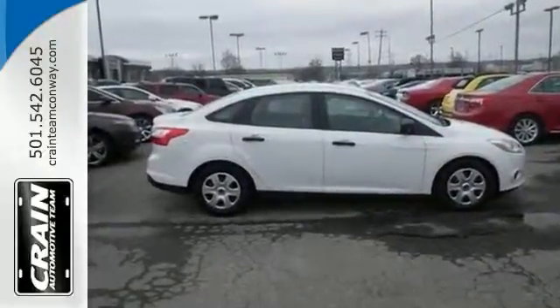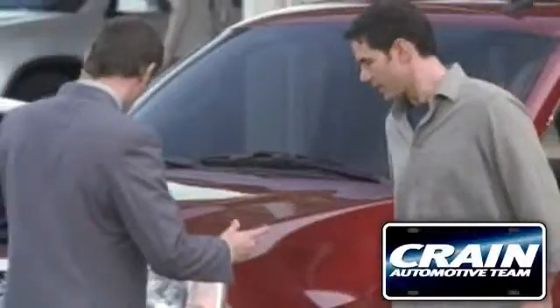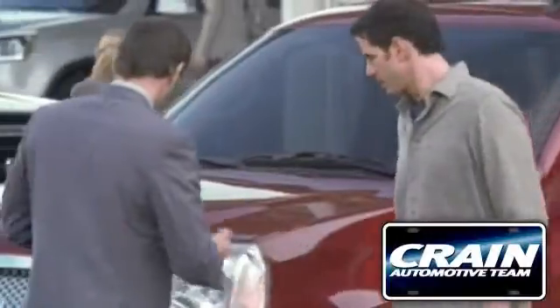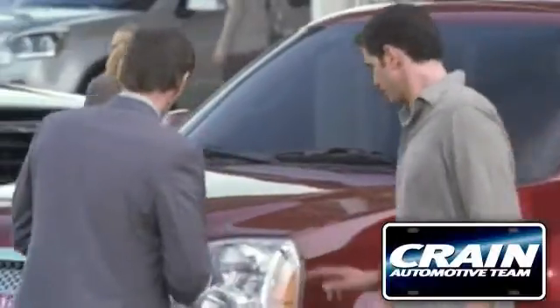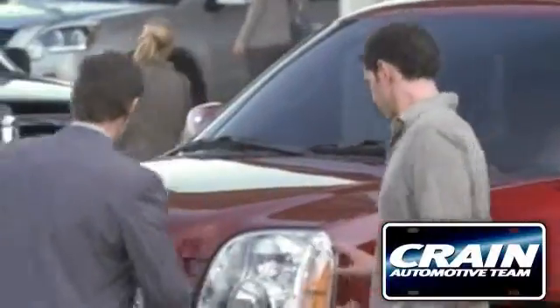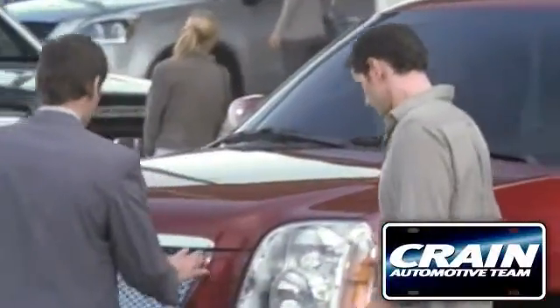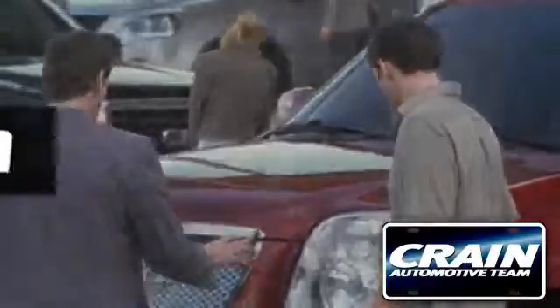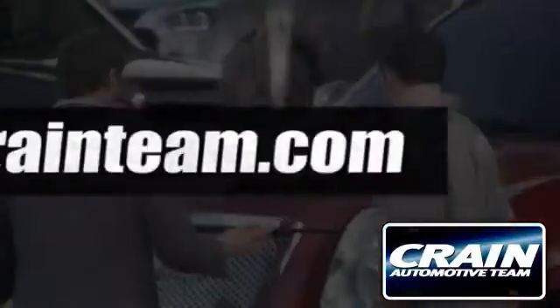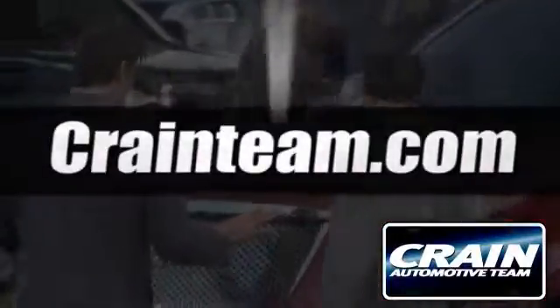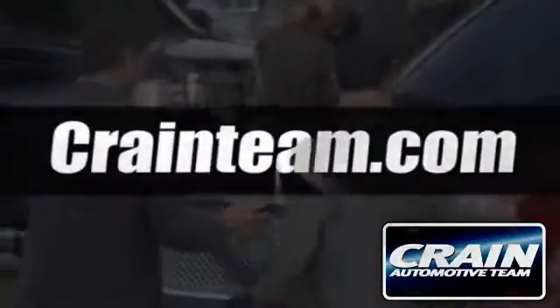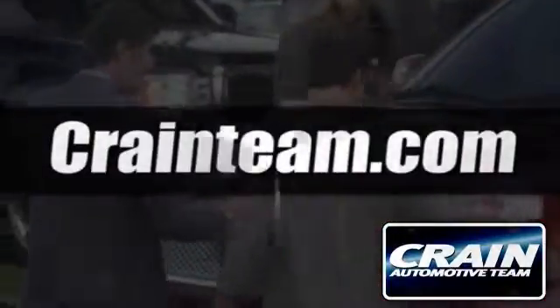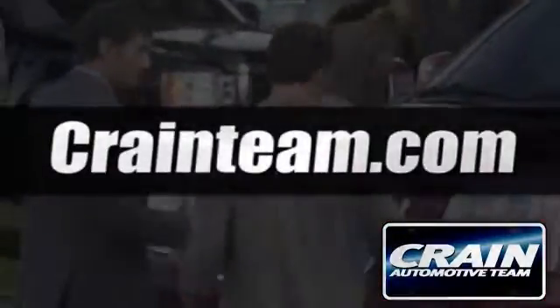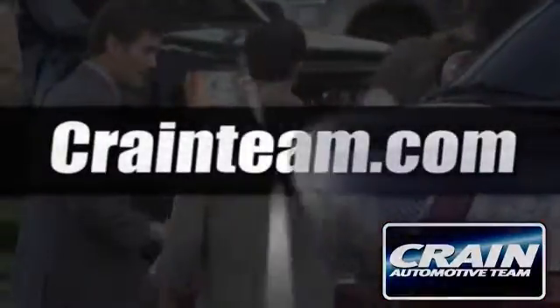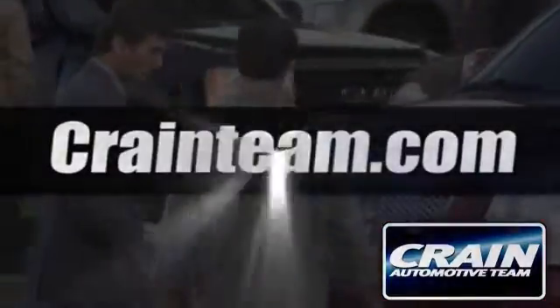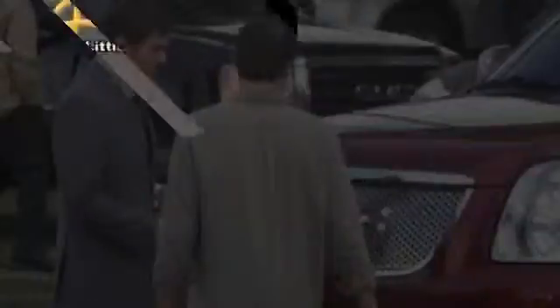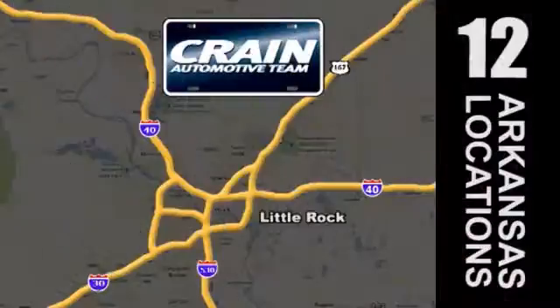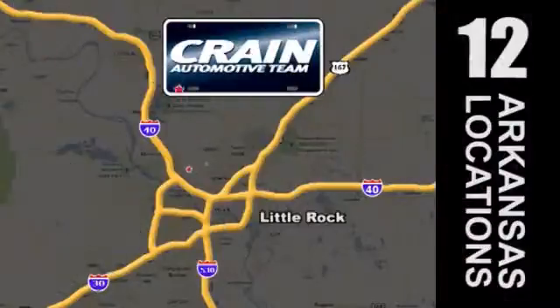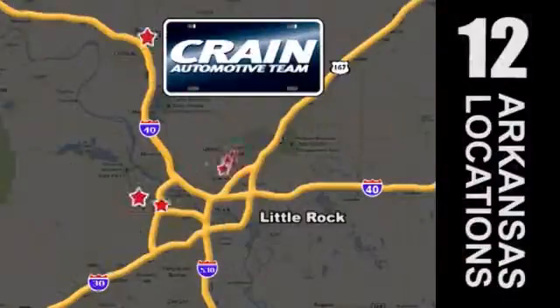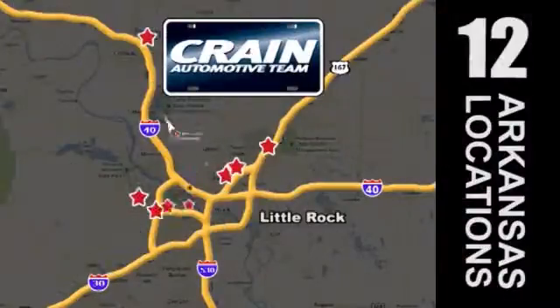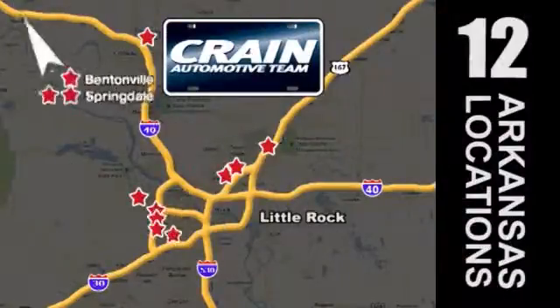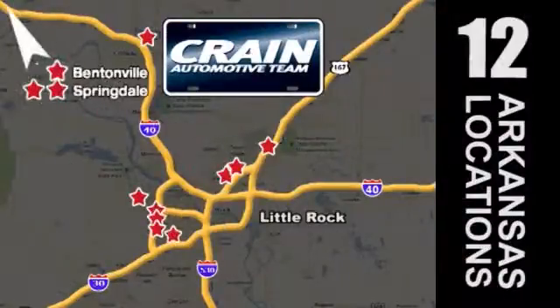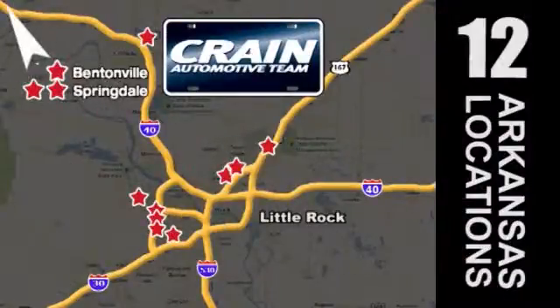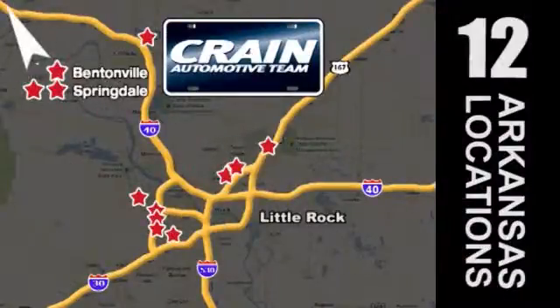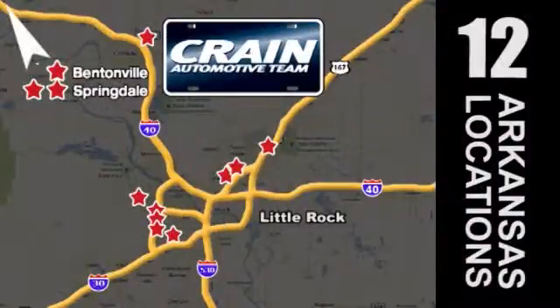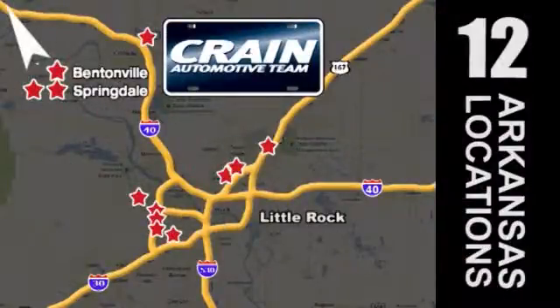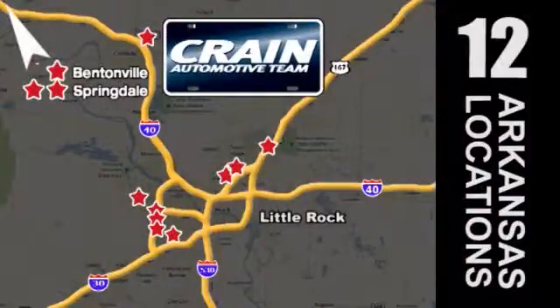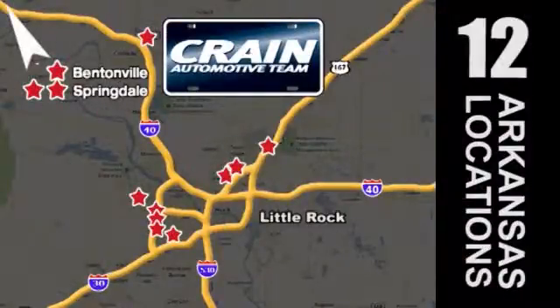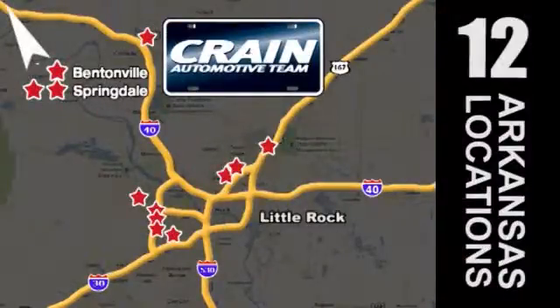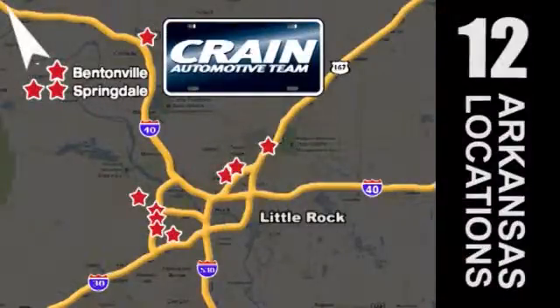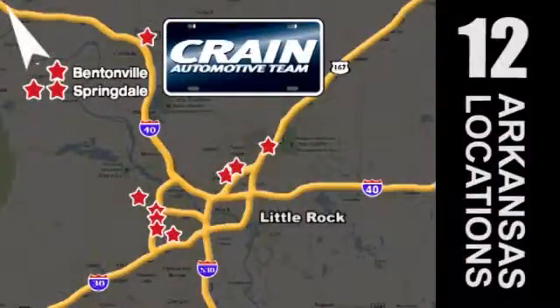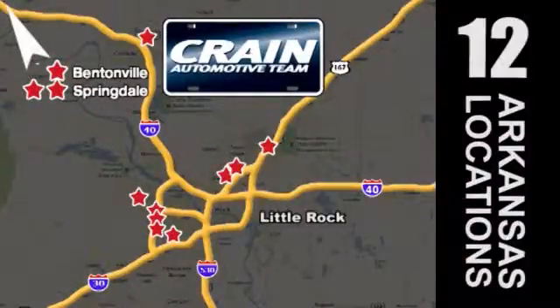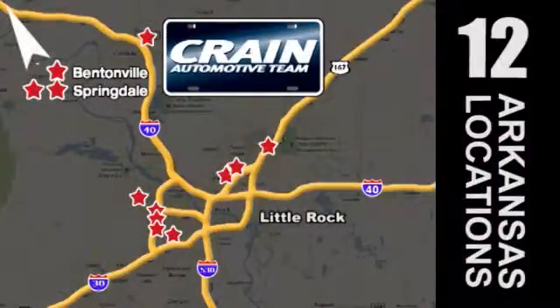Visit us anytime at craneauto.com. Go, go — the Crane Team's got them. Crane Team dot com.